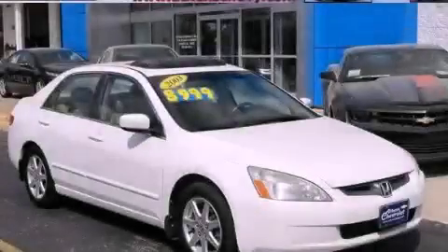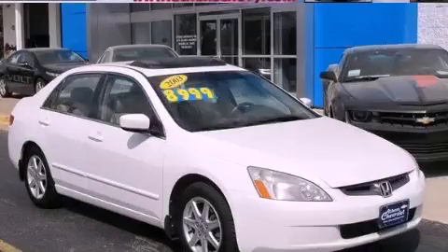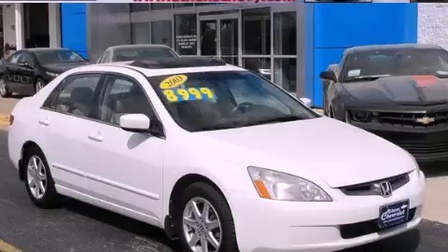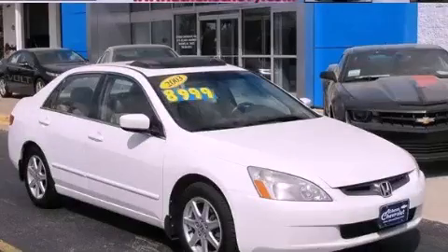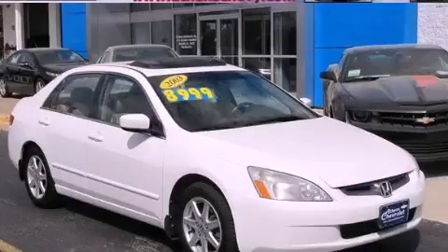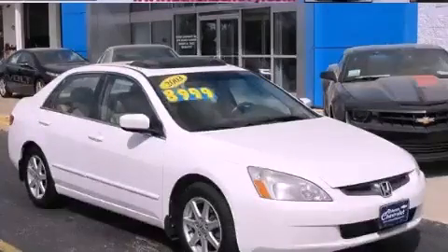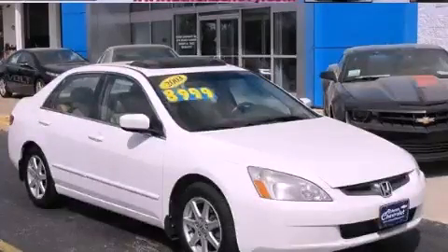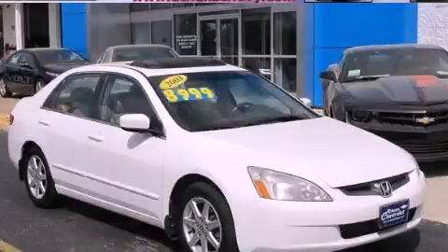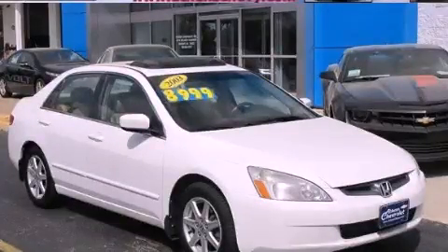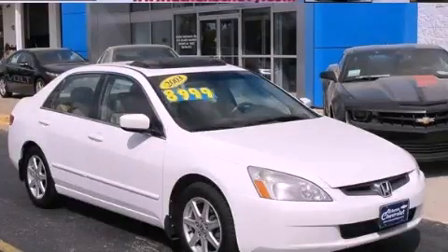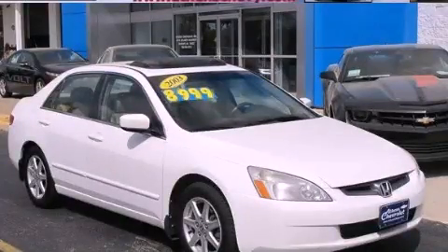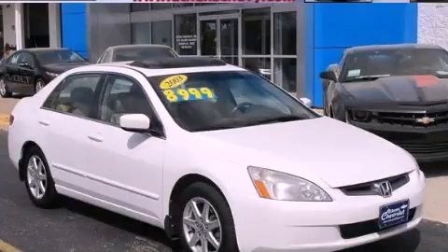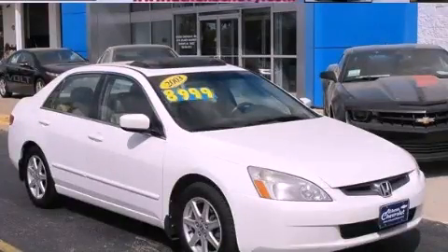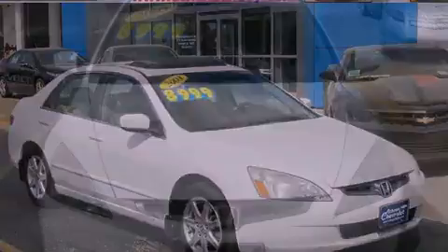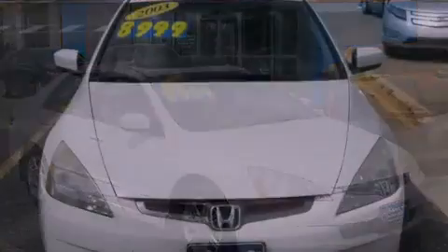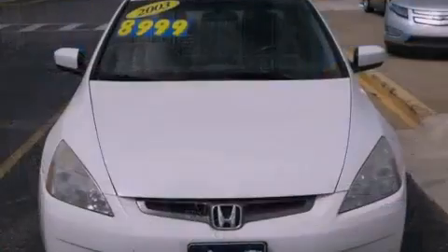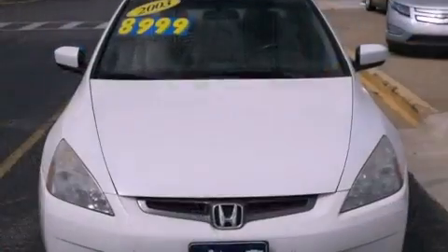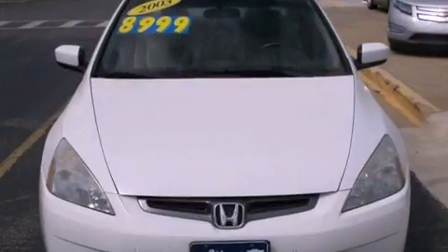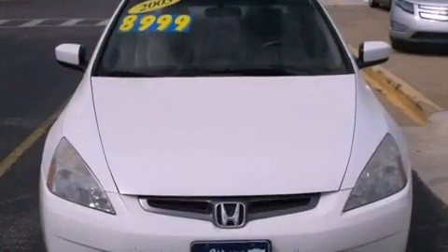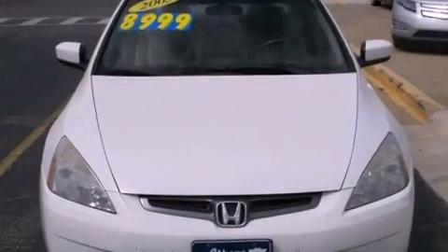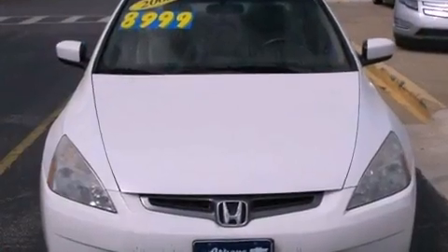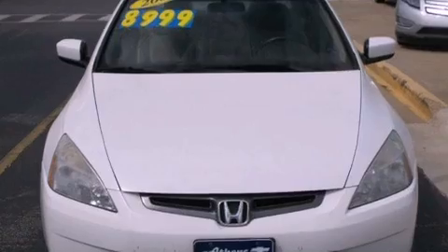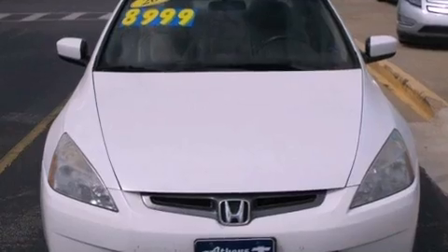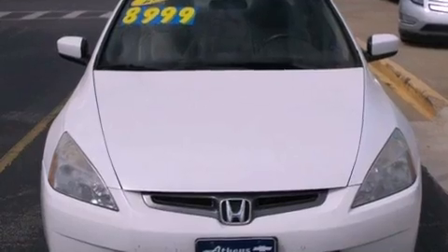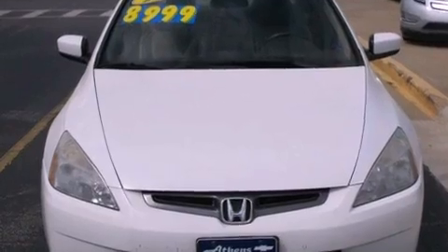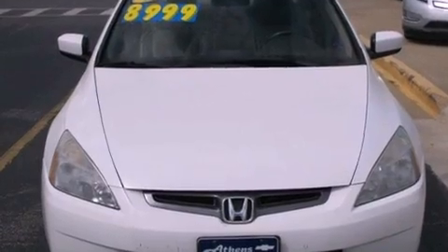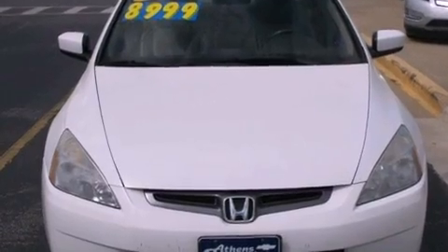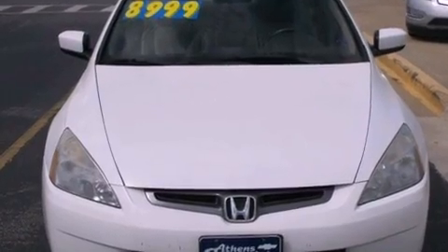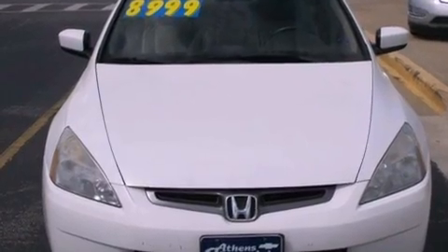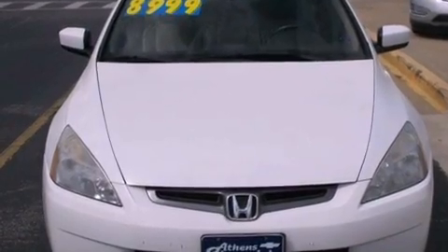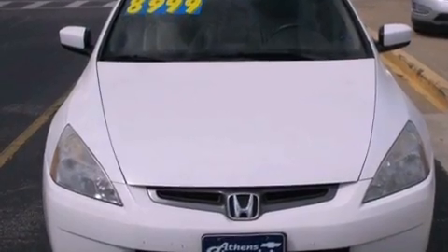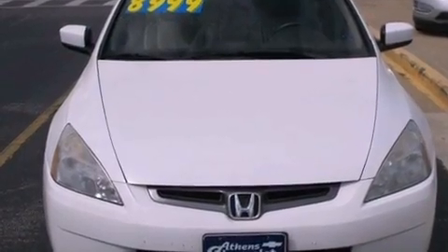This is a 2003 Honda Accord. It has a 3.0-liter six-cylinder engine and a five-speed automatic transmission.